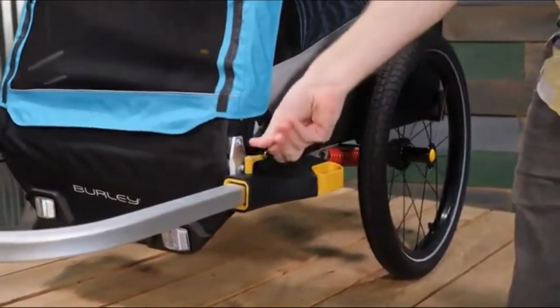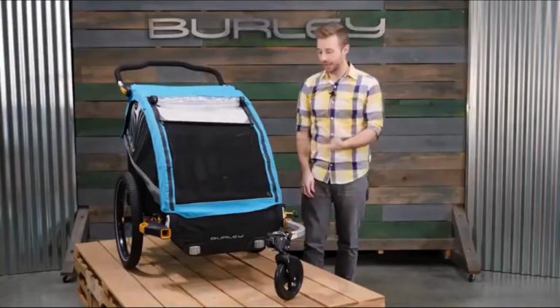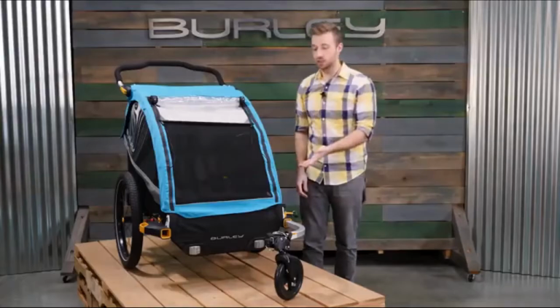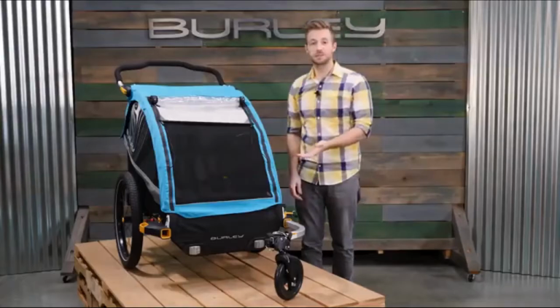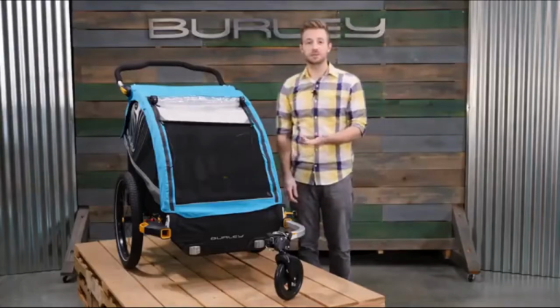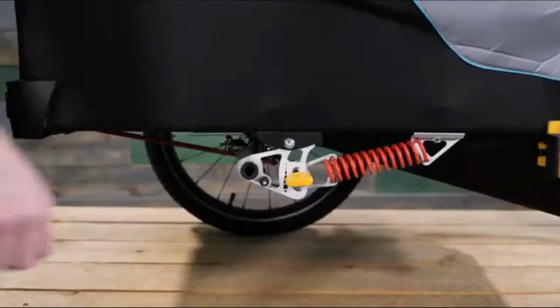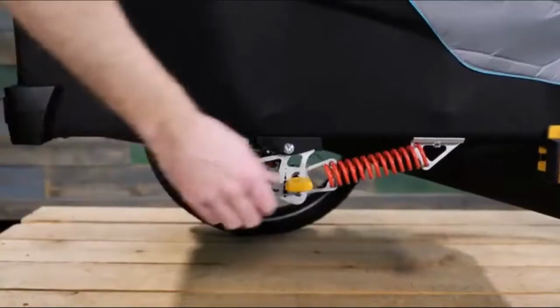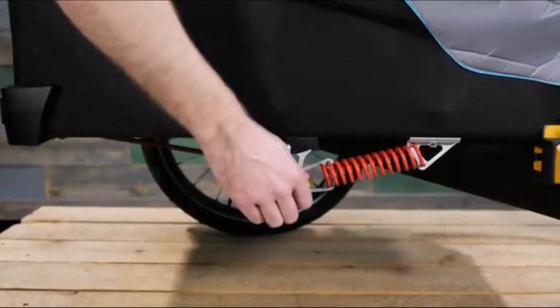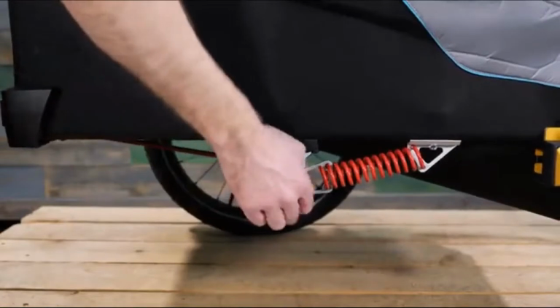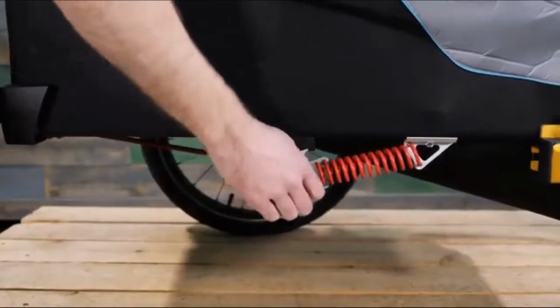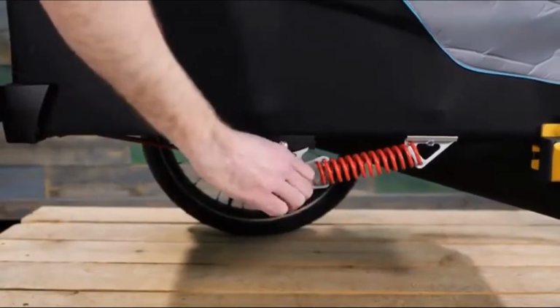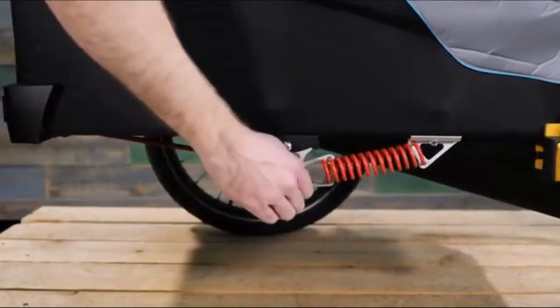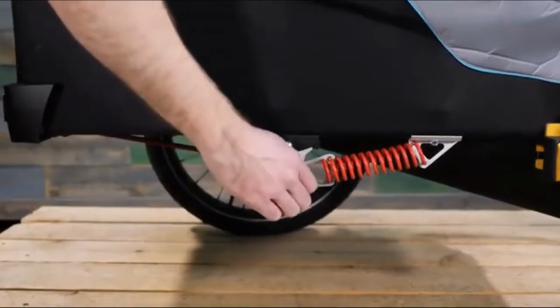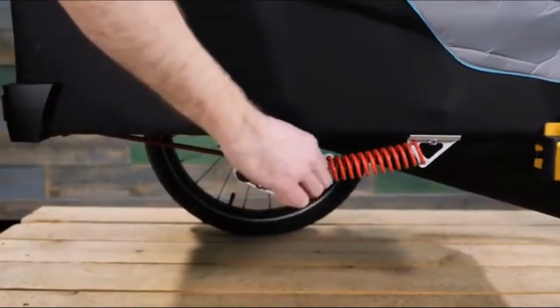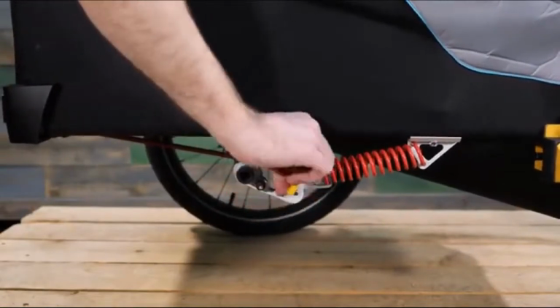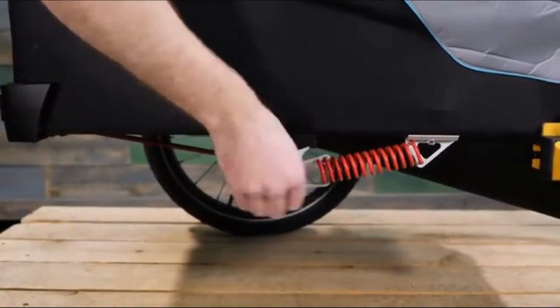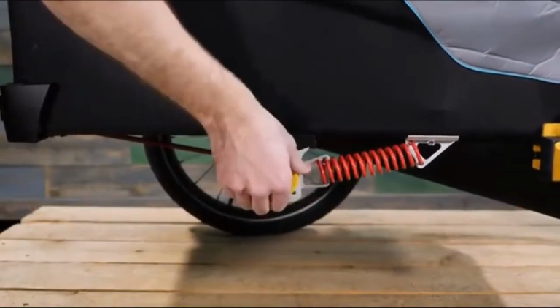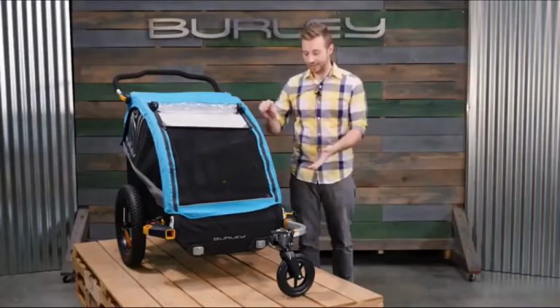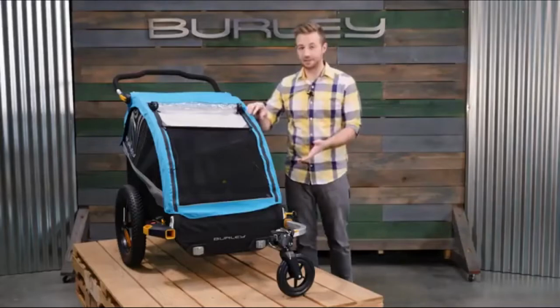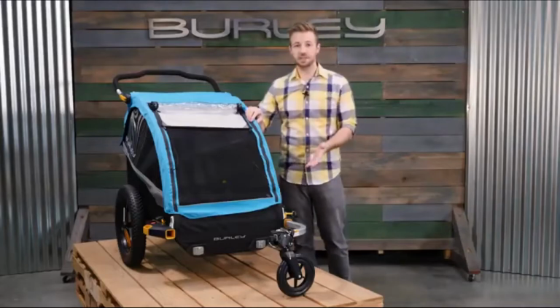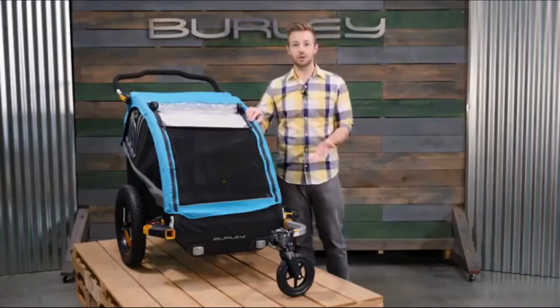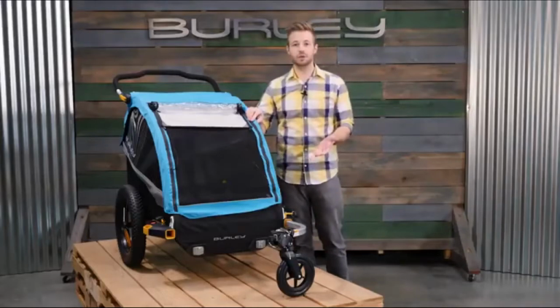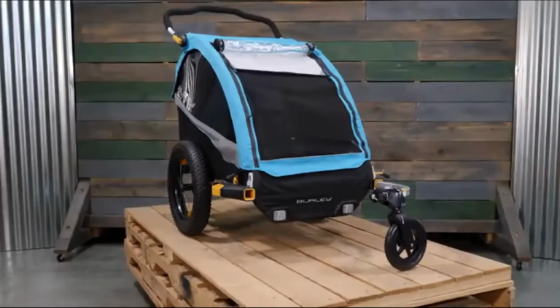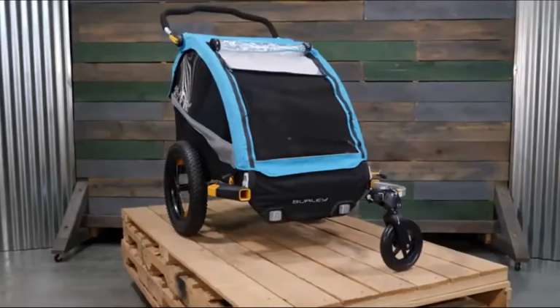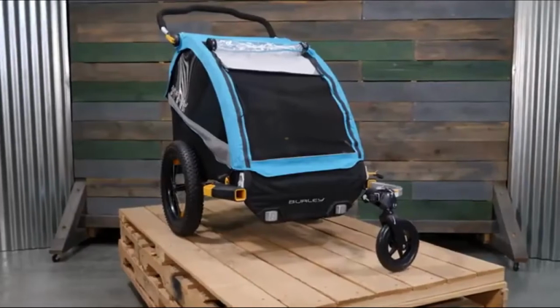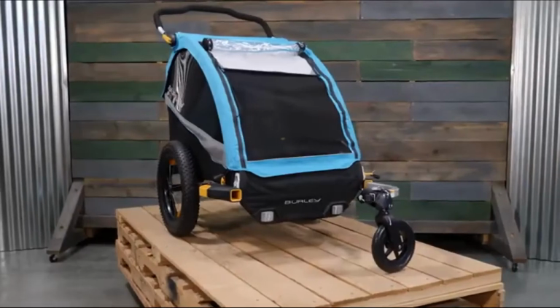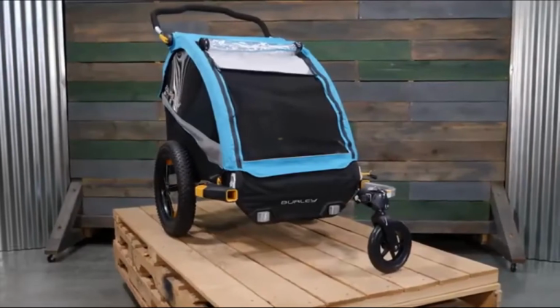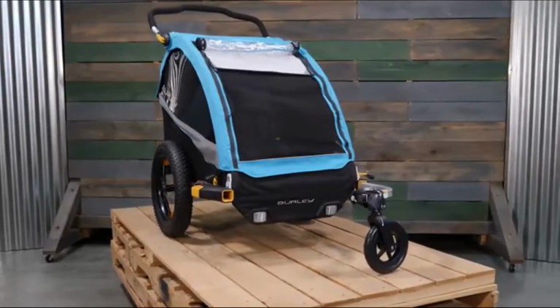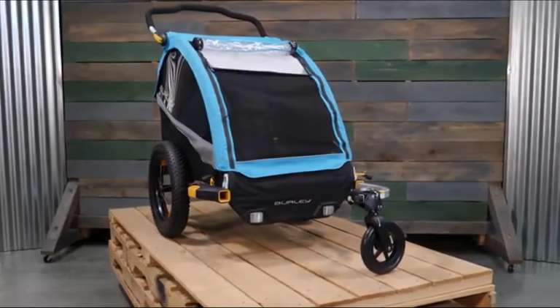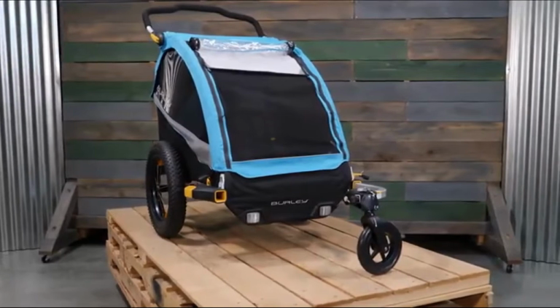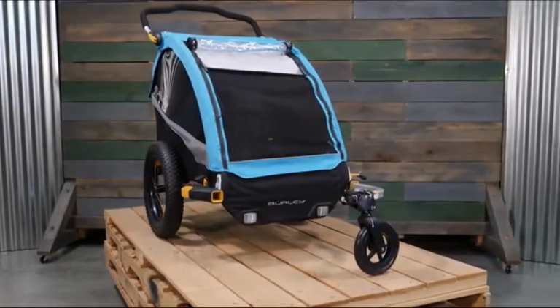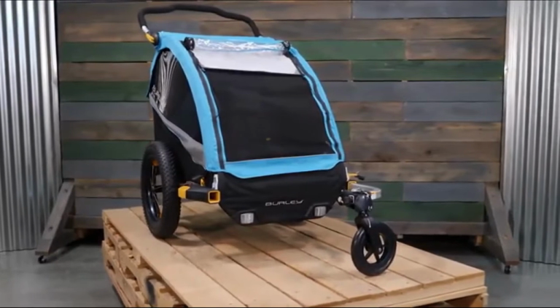An adjustable suspension can be tuned for different load types and terrain. Add the 16 plus wheel kit to tackle the sand or gravel rides of your choice.